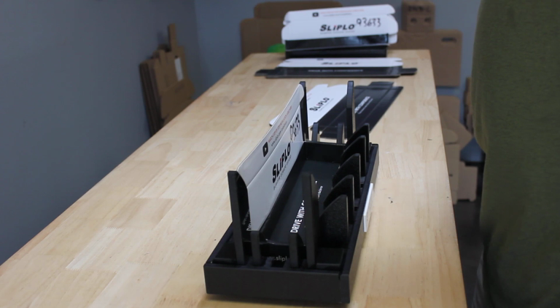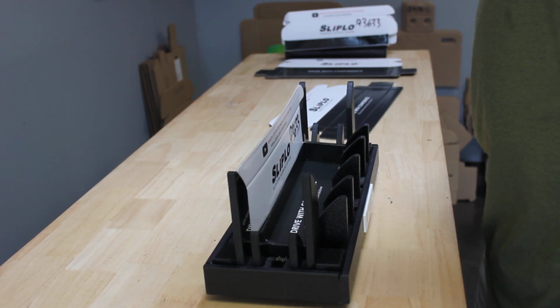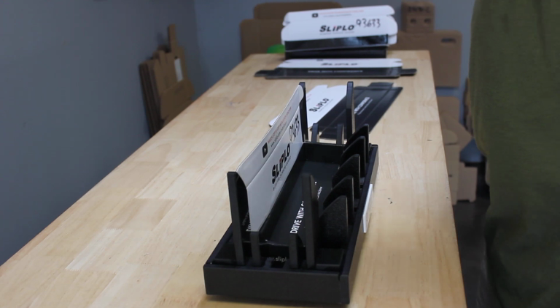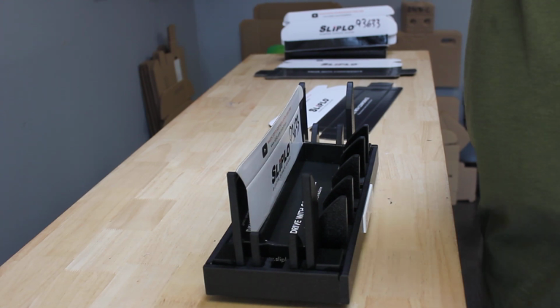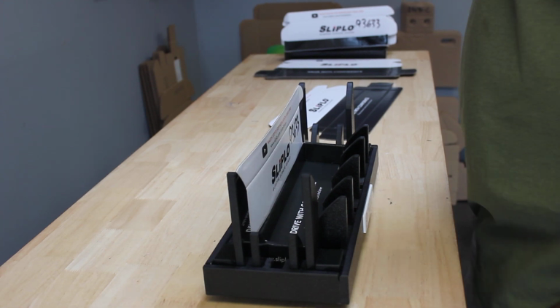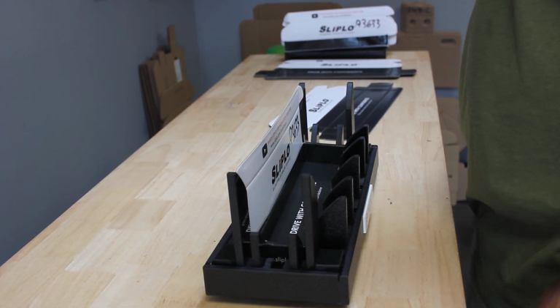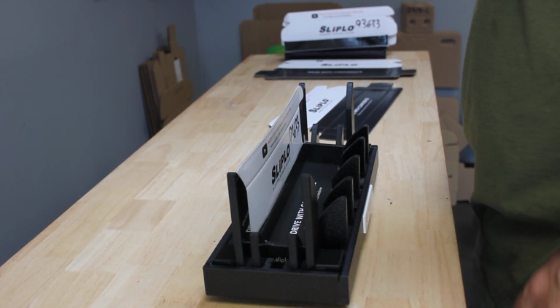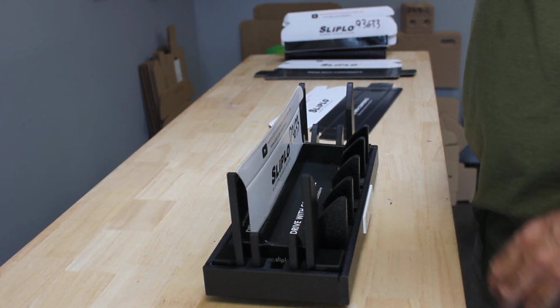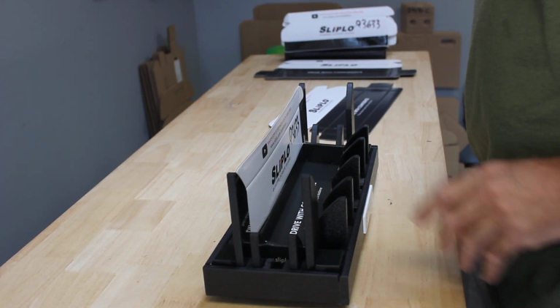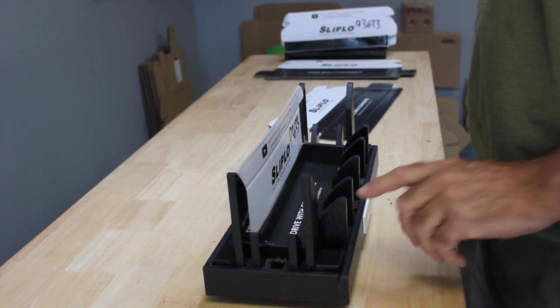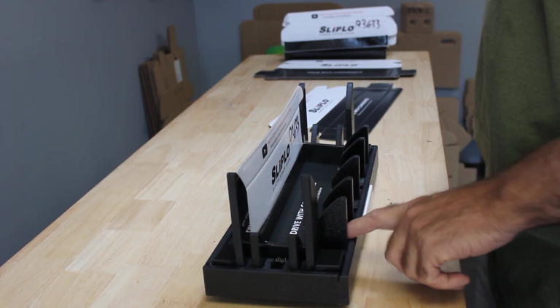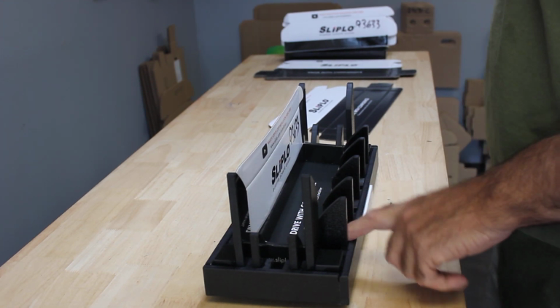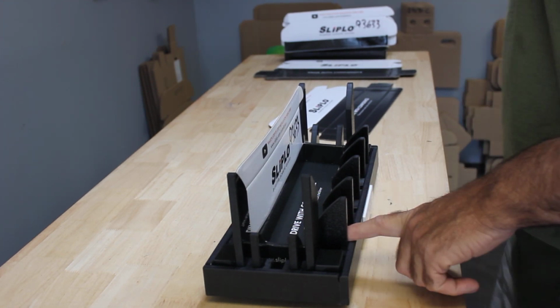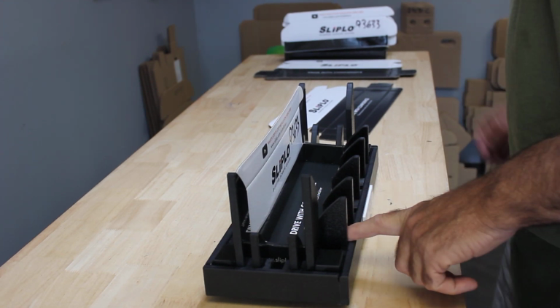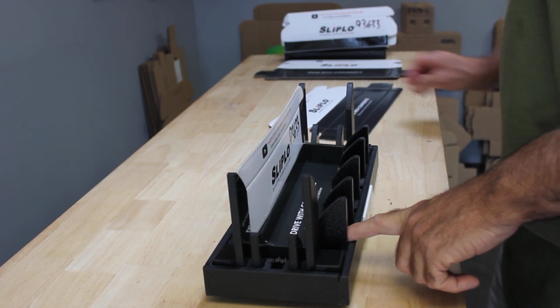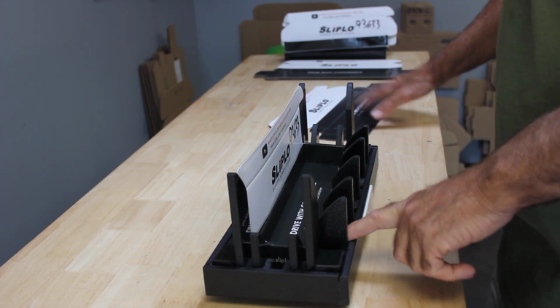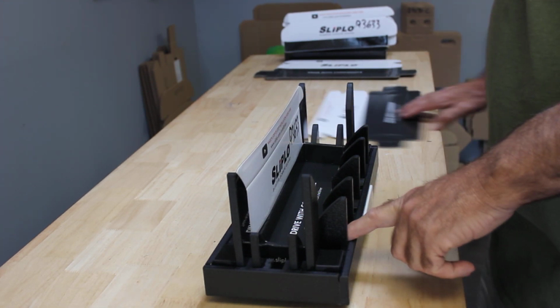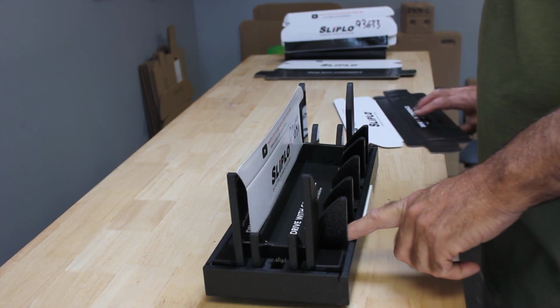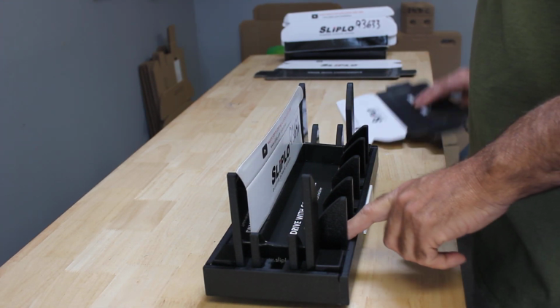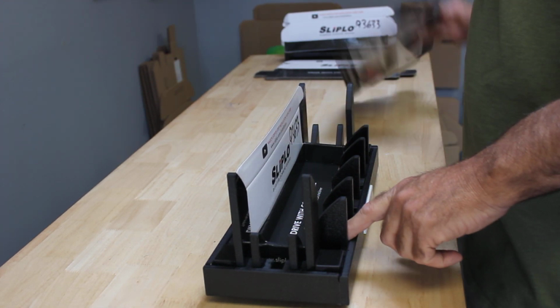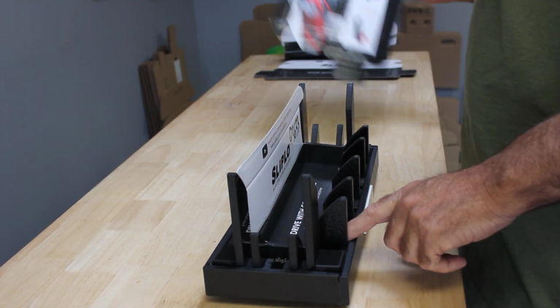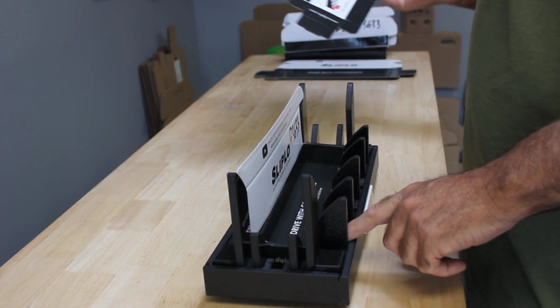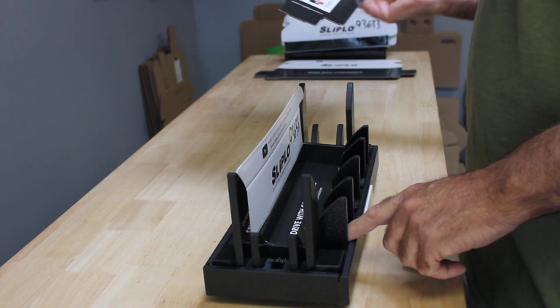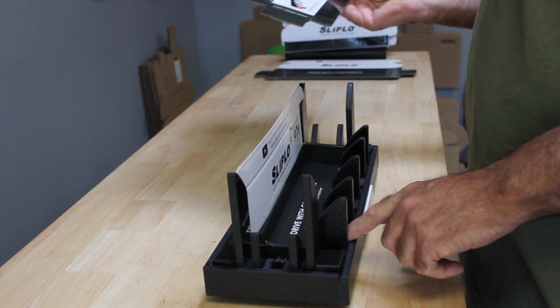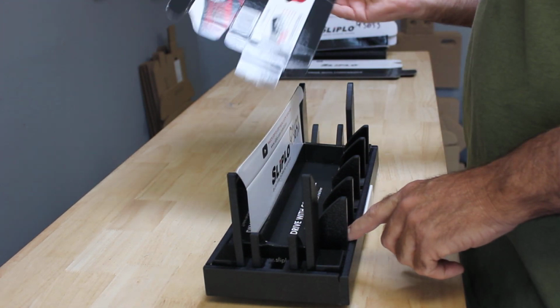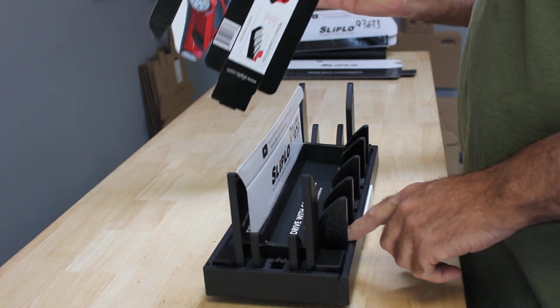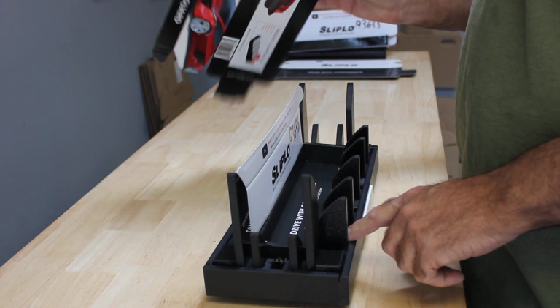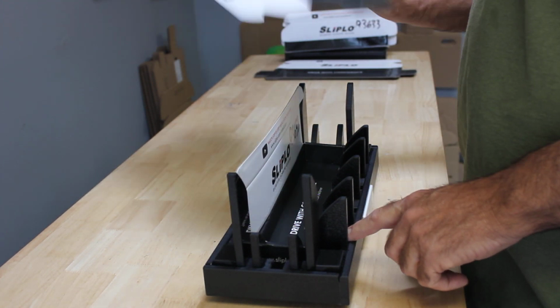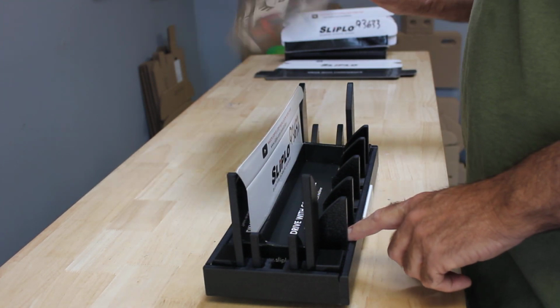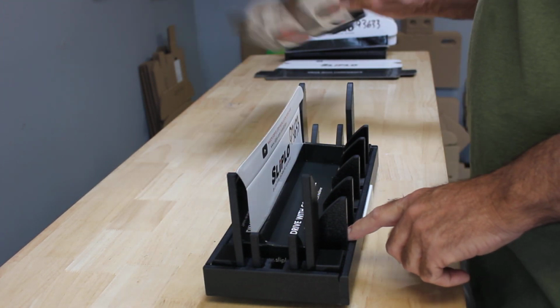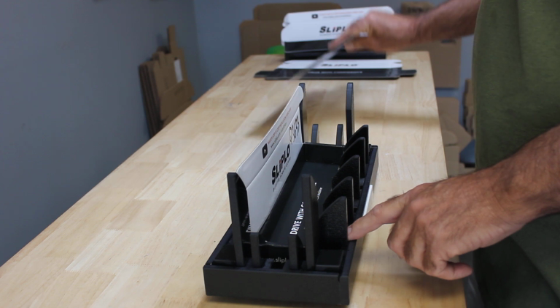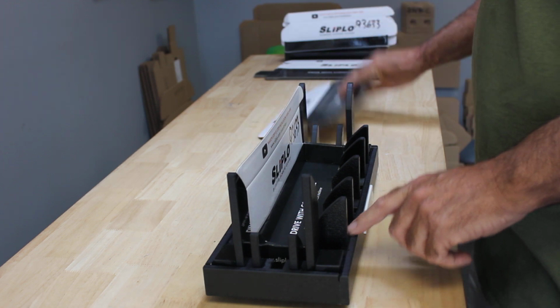Hello, it's demonstration time. I'm going to show you how well our fixture is going to fold this beautiful box with the nice graphics here.